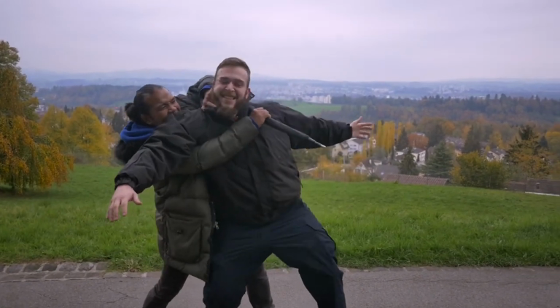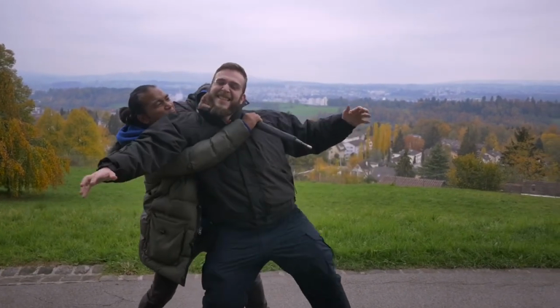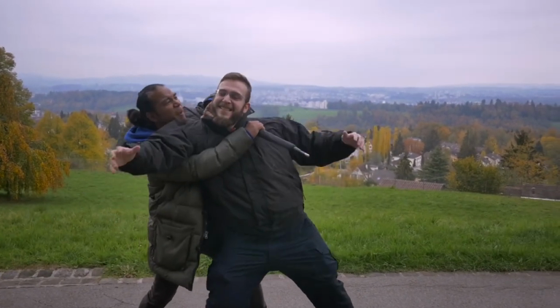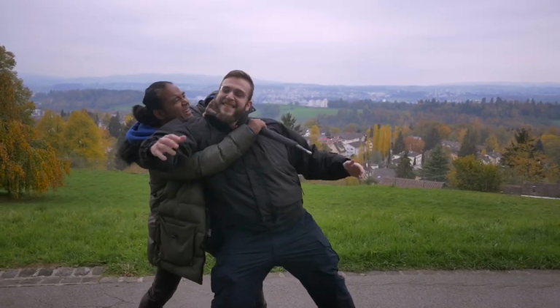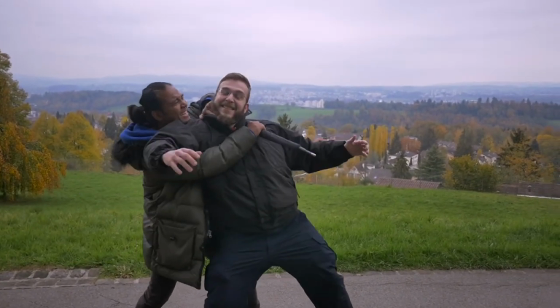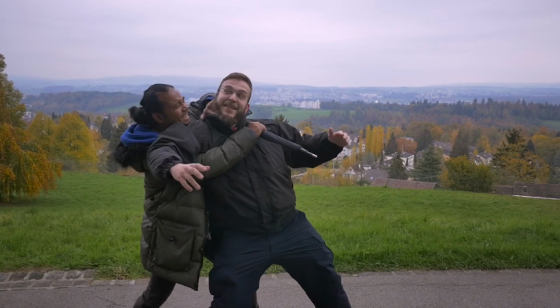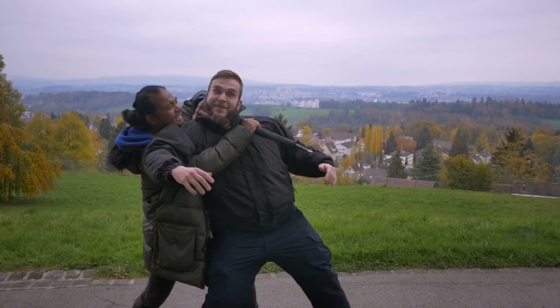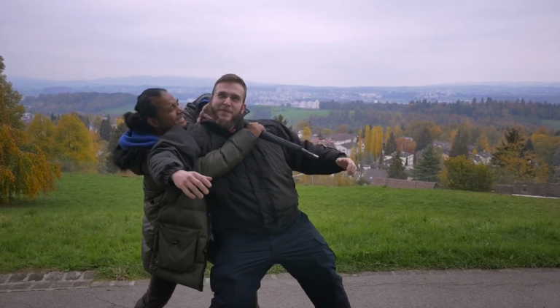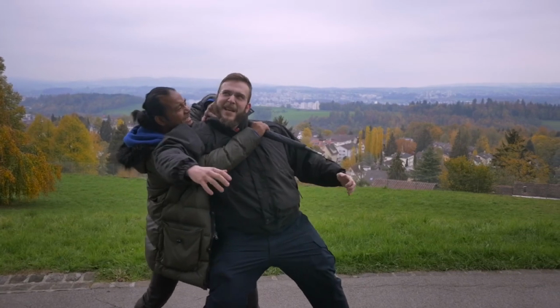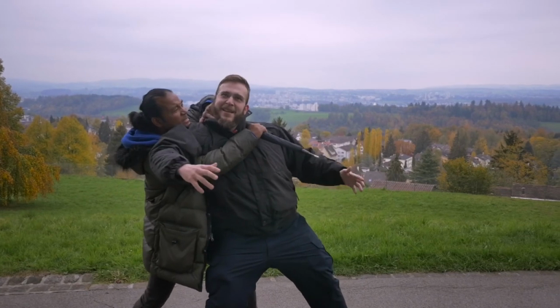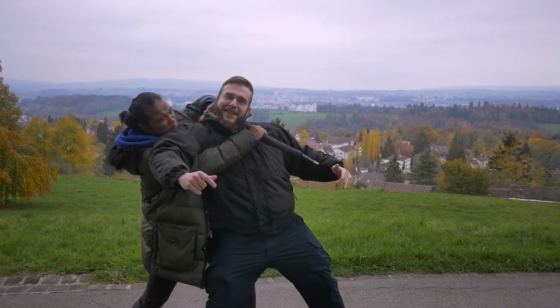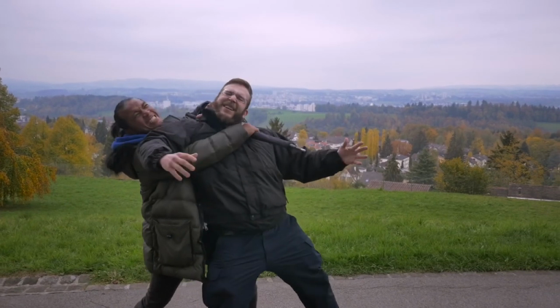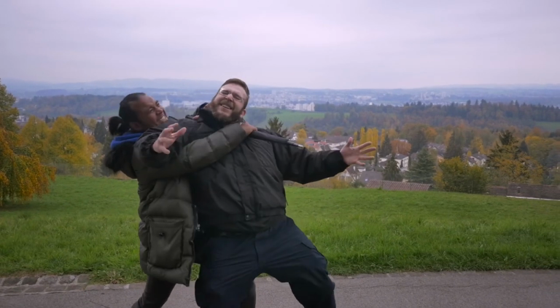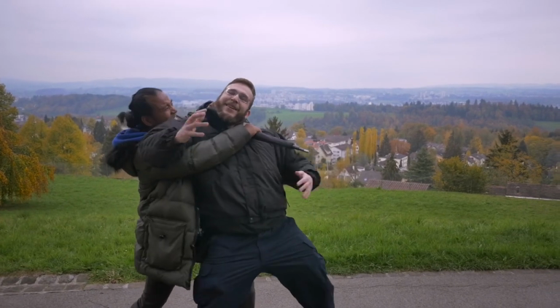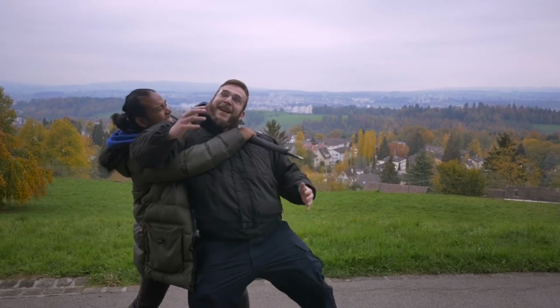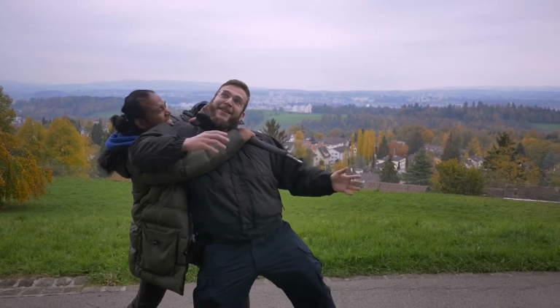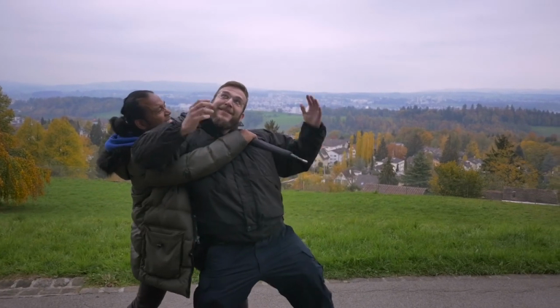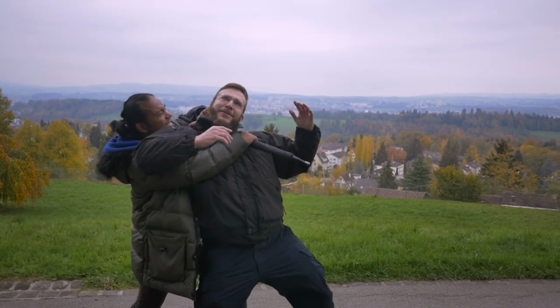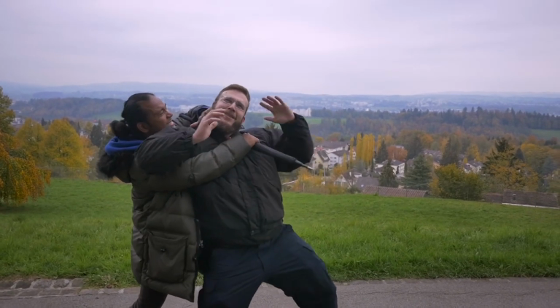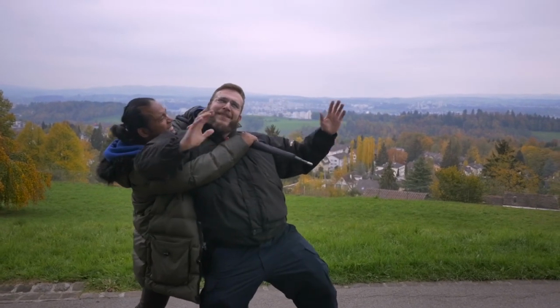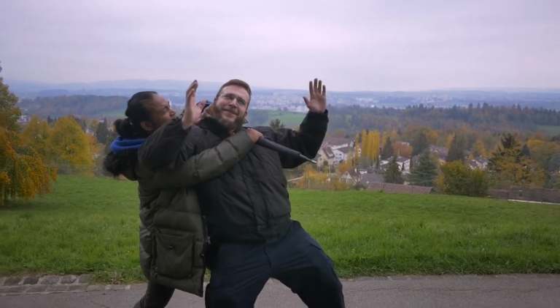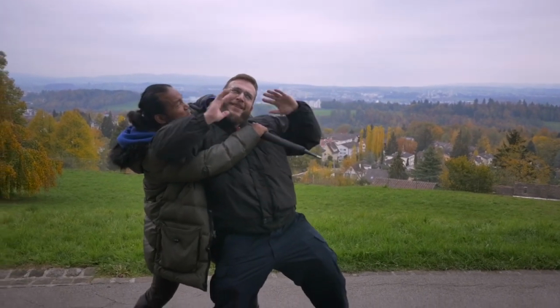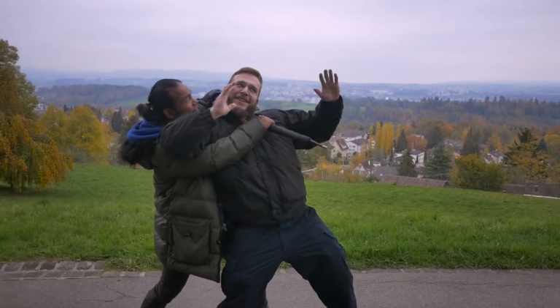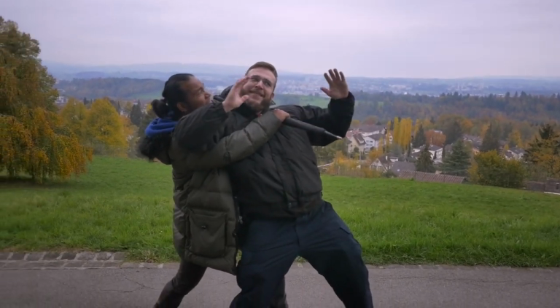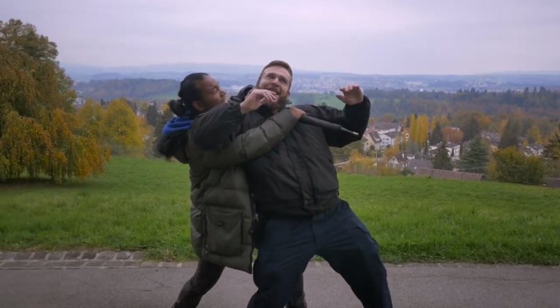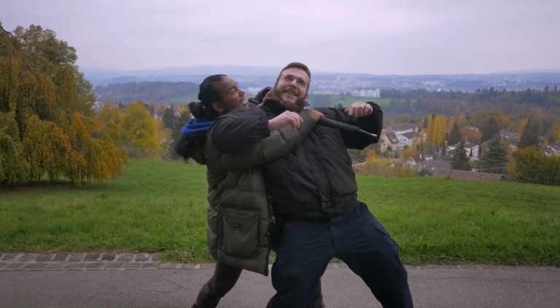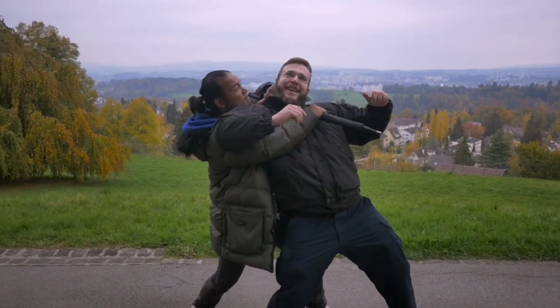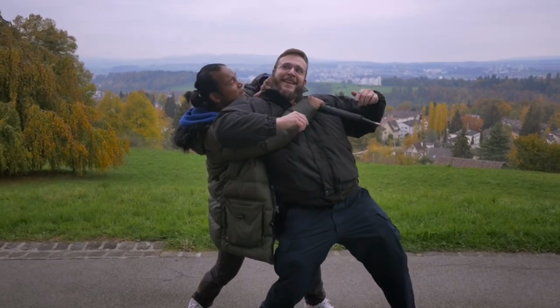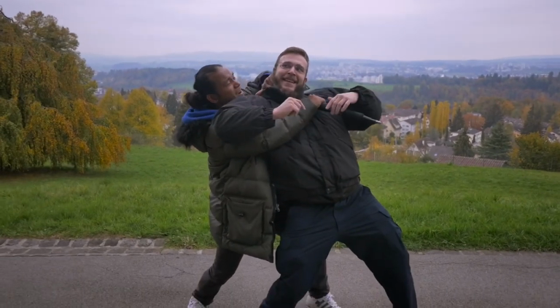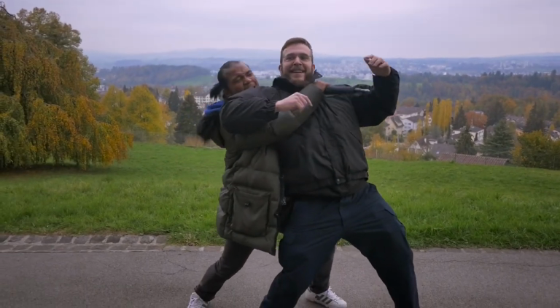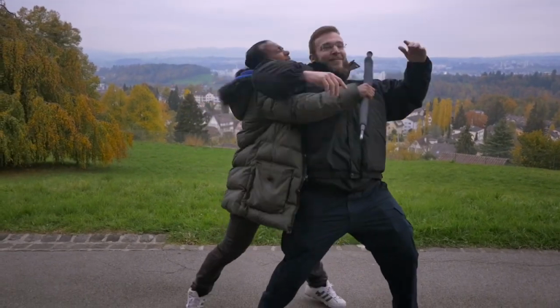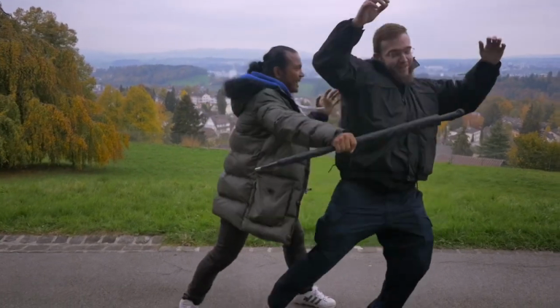Whose park is it? Mine. What? Okay, it's yours. You sure? Yeah, it's my park now, isn't it?